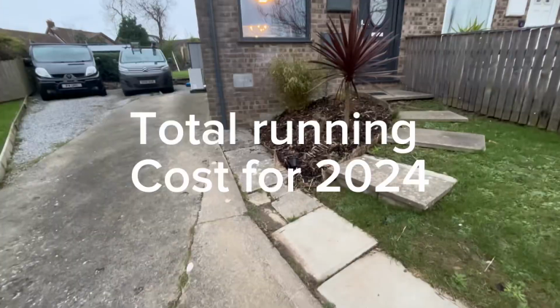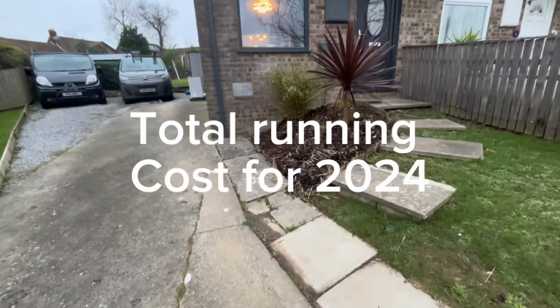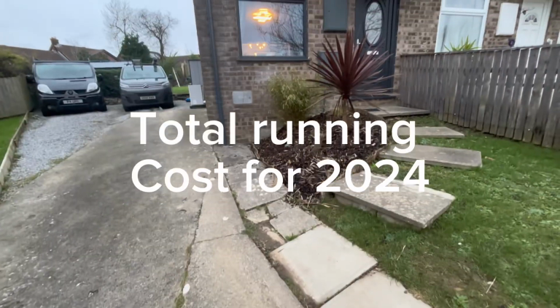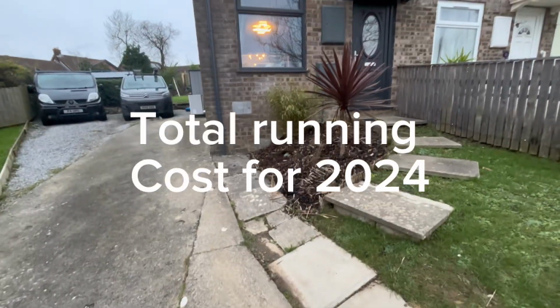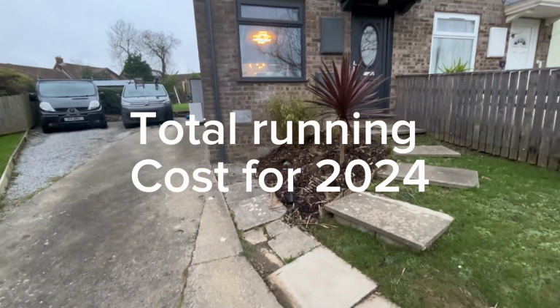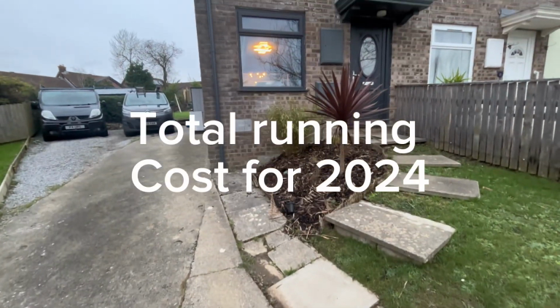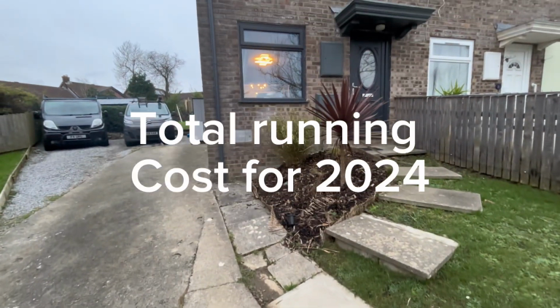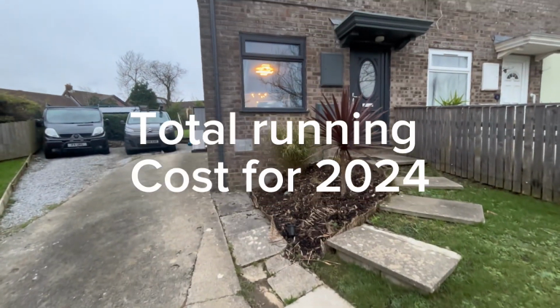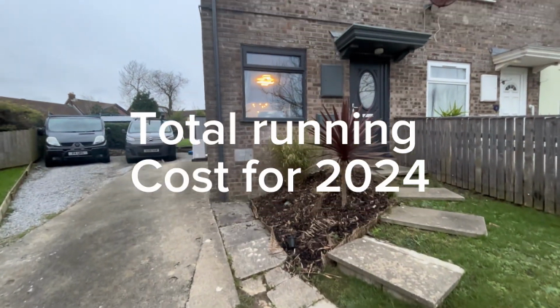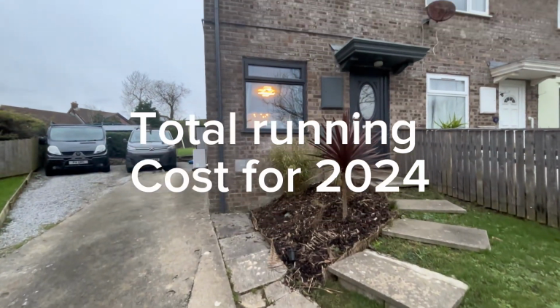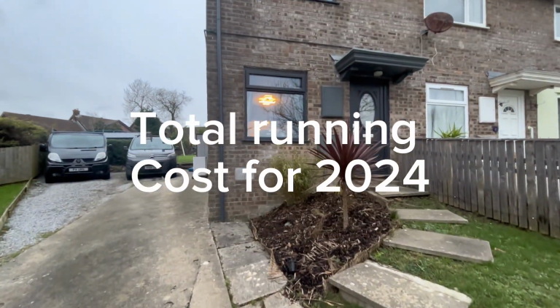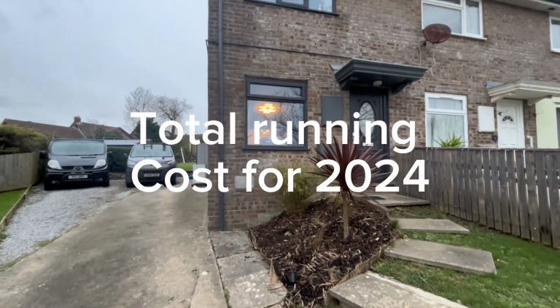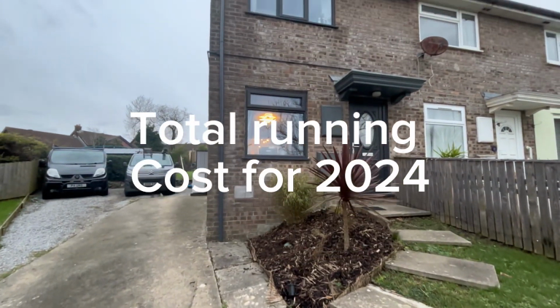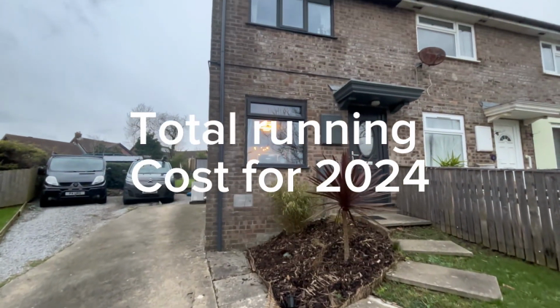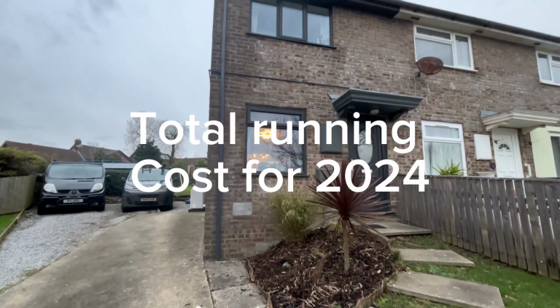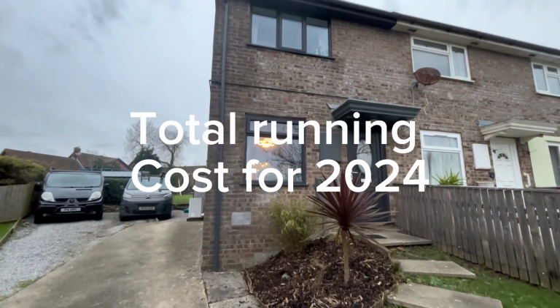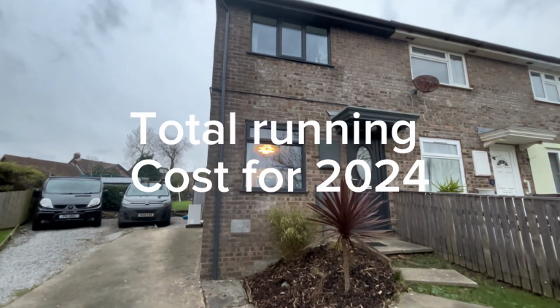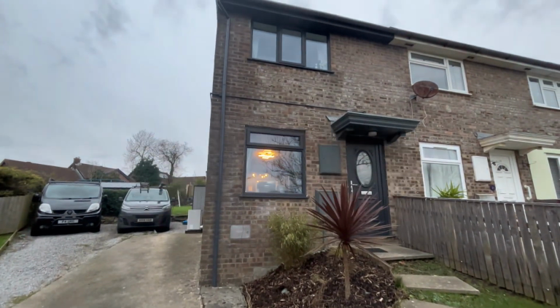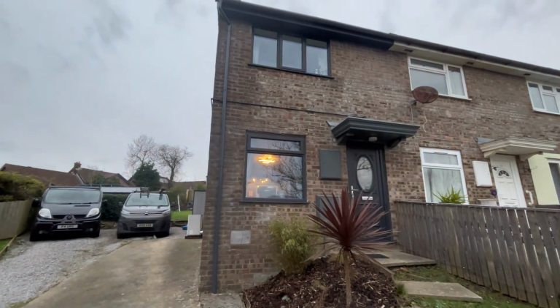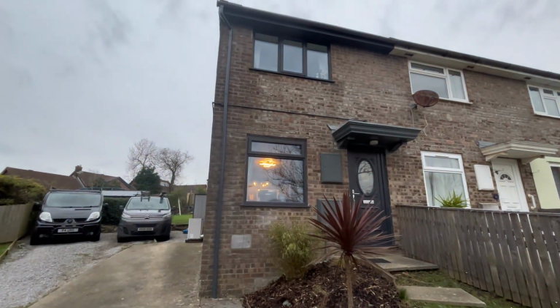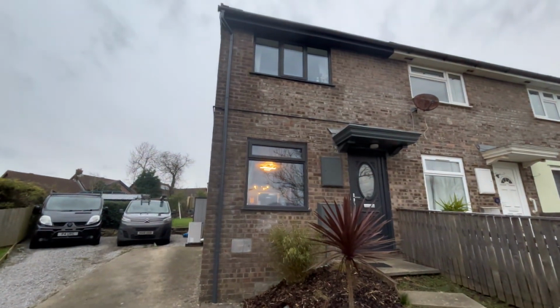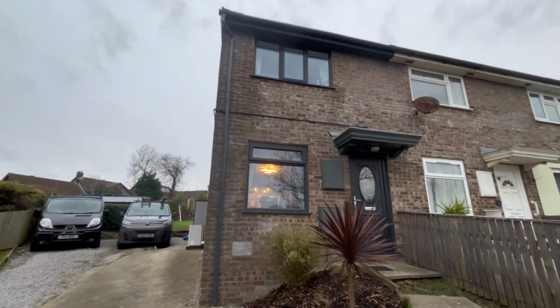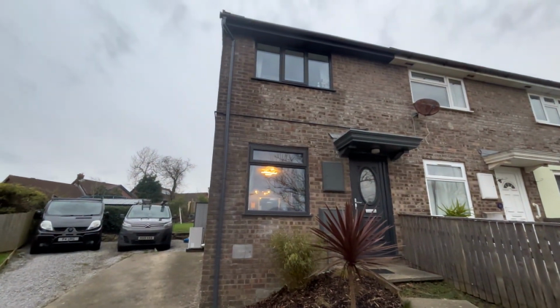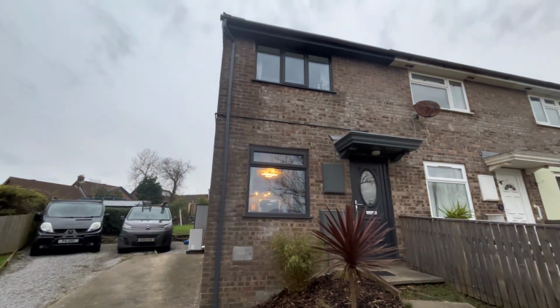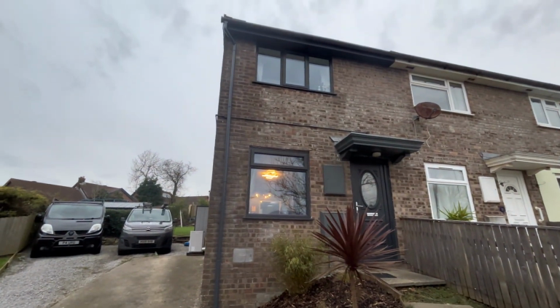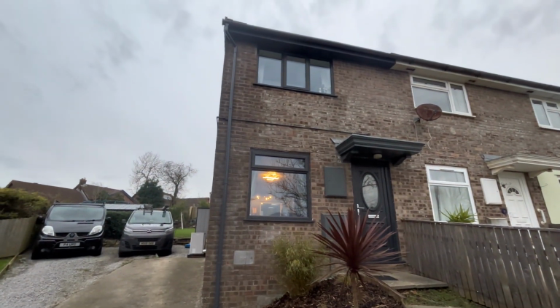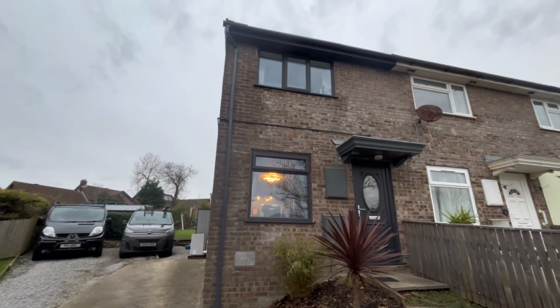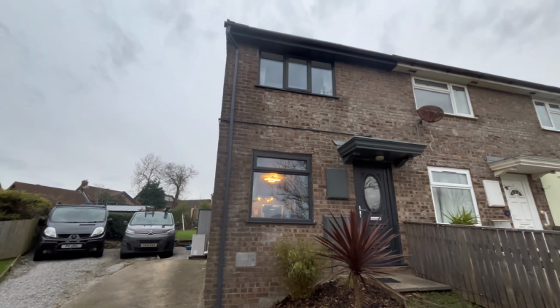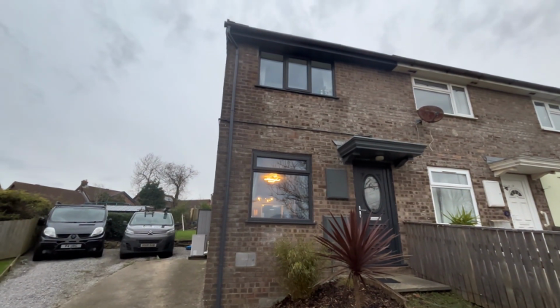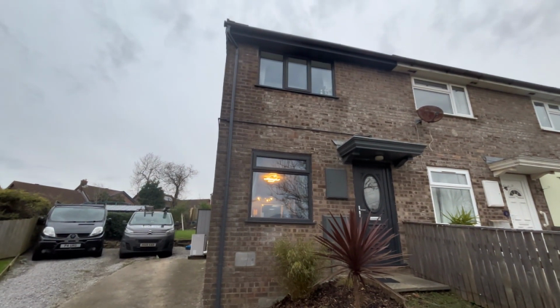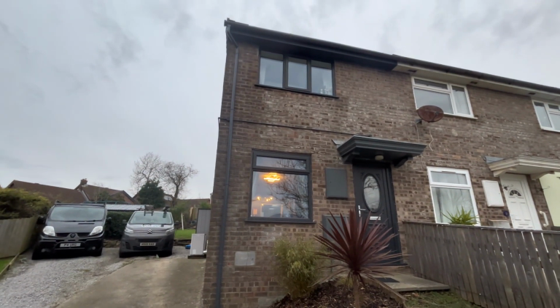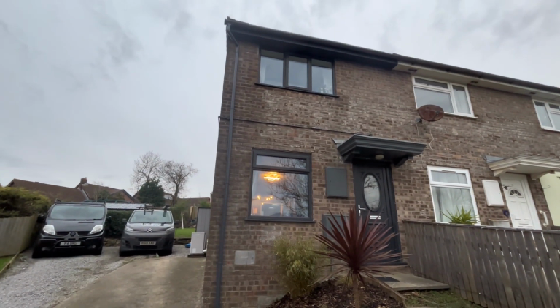So what does a heat pump cost to run in this average two-bedroom property a few miles from Cardiff in South Wales?